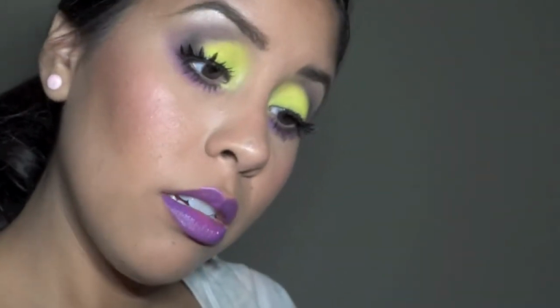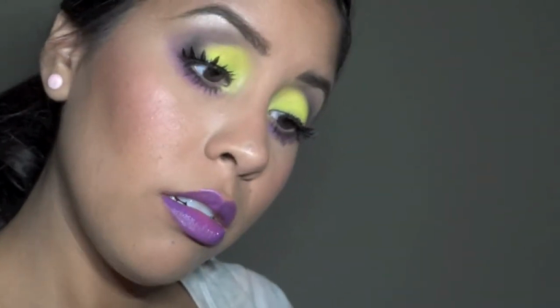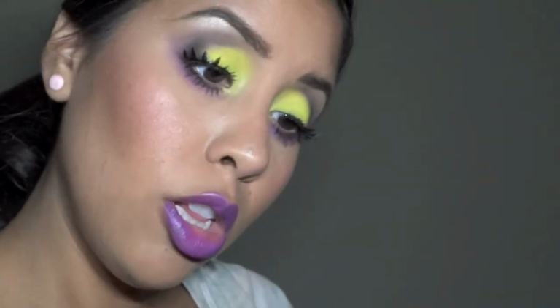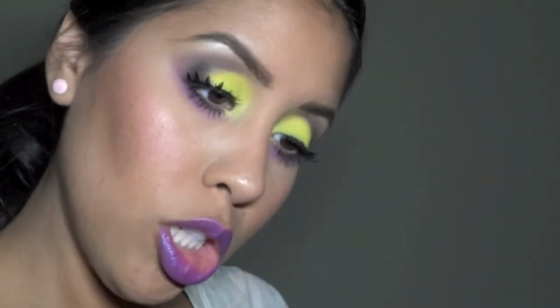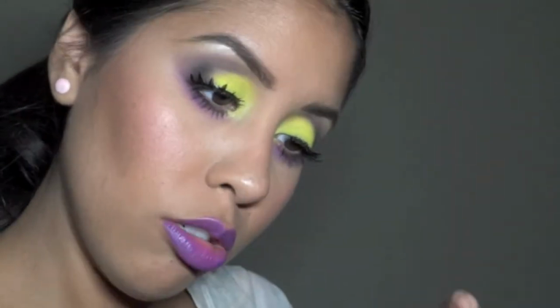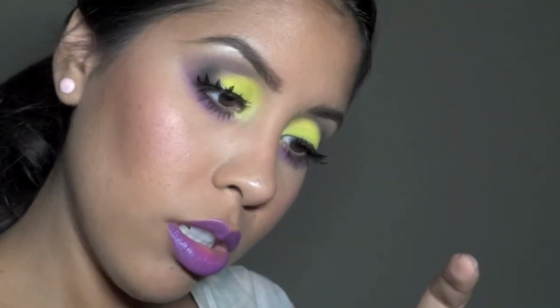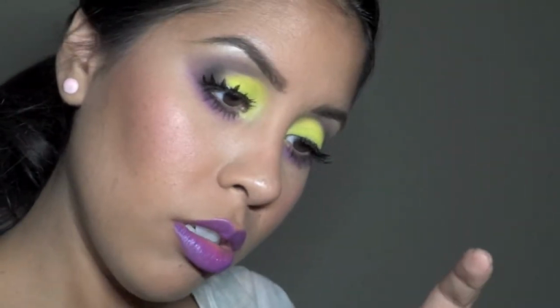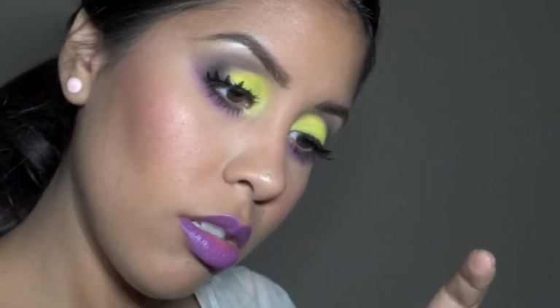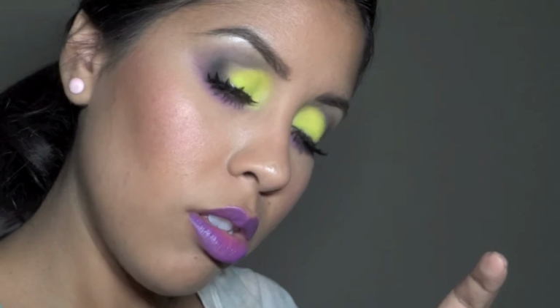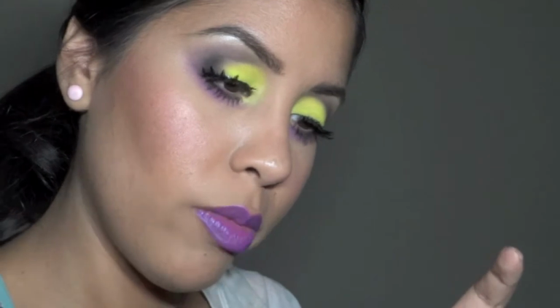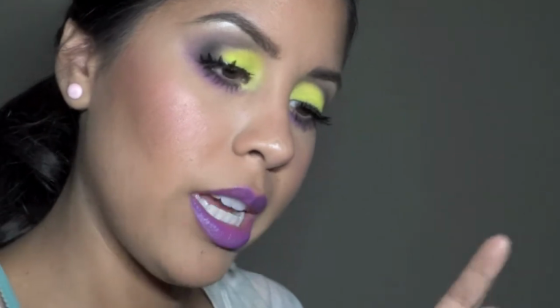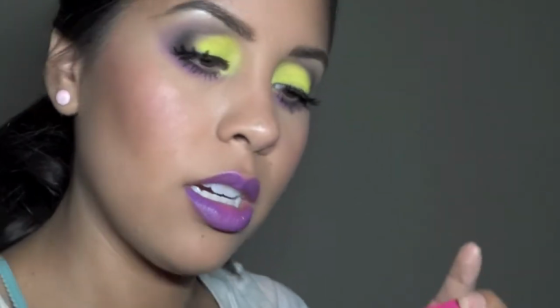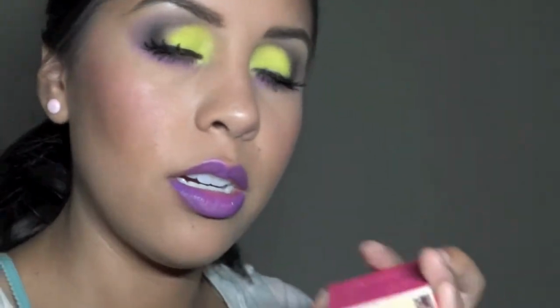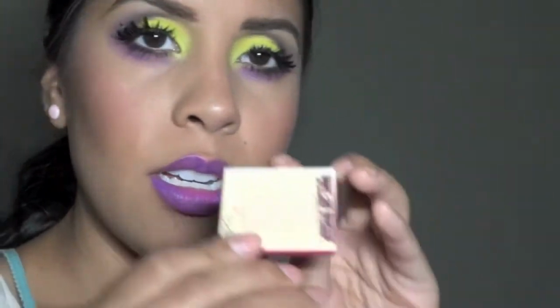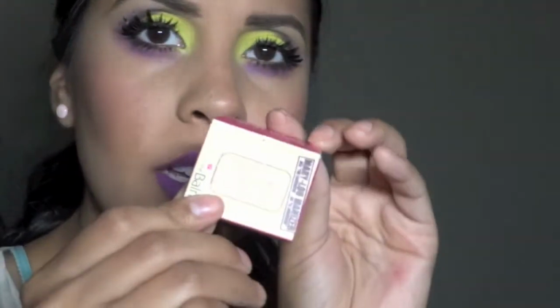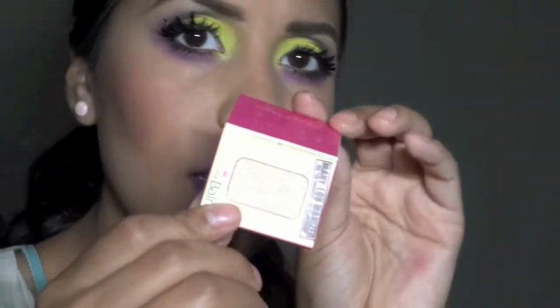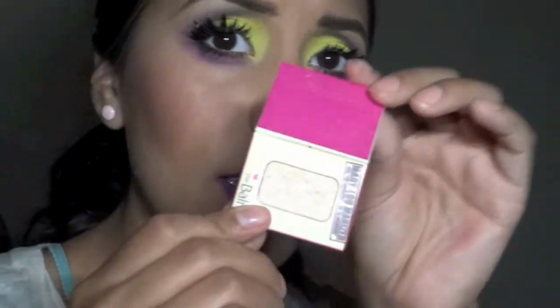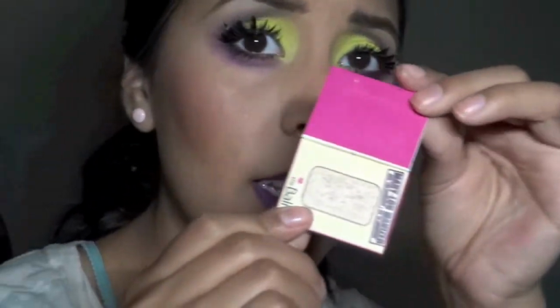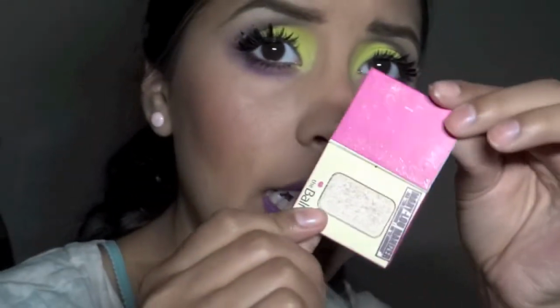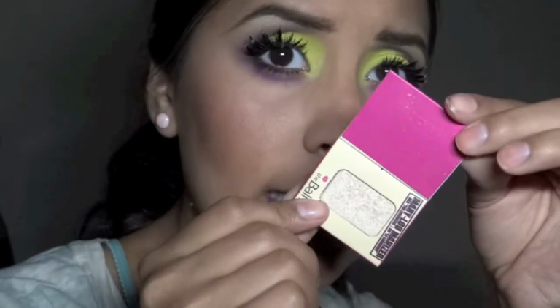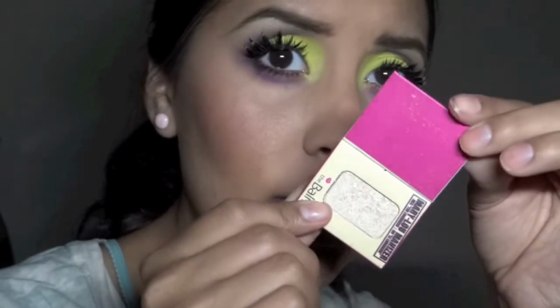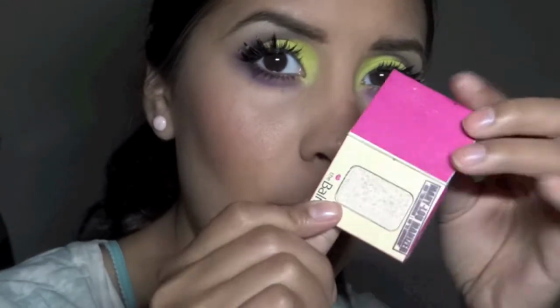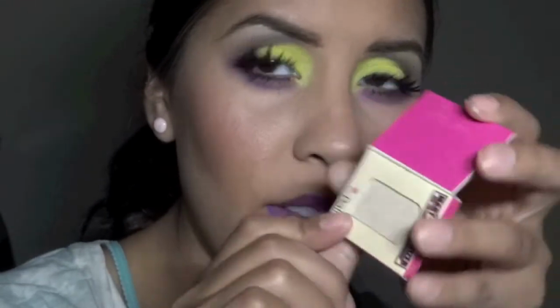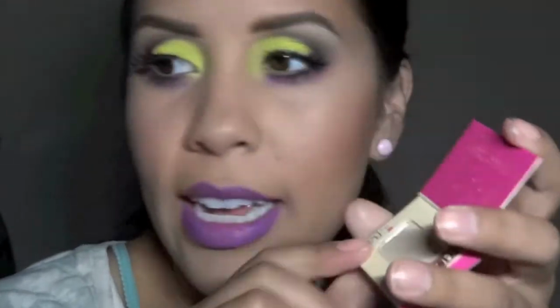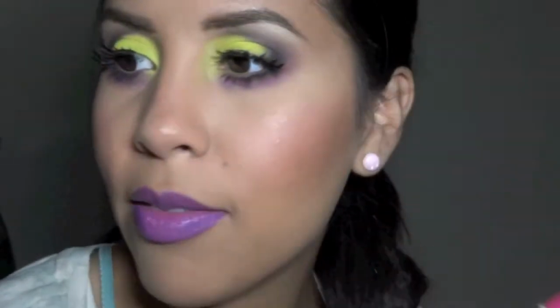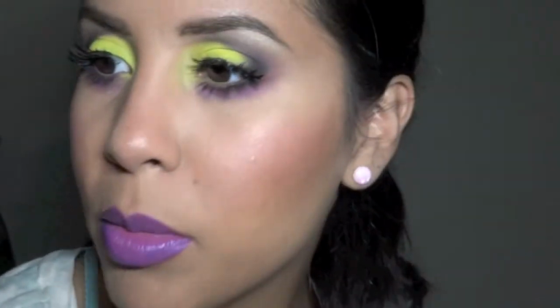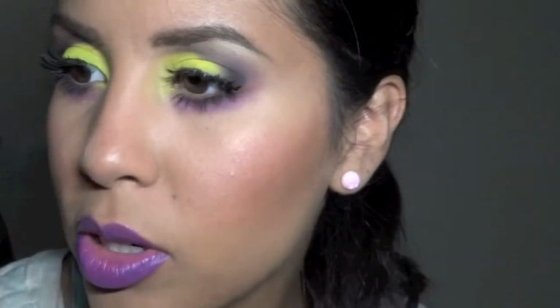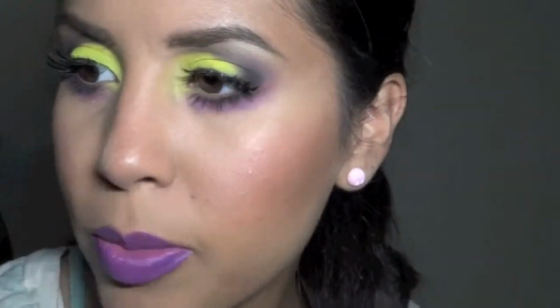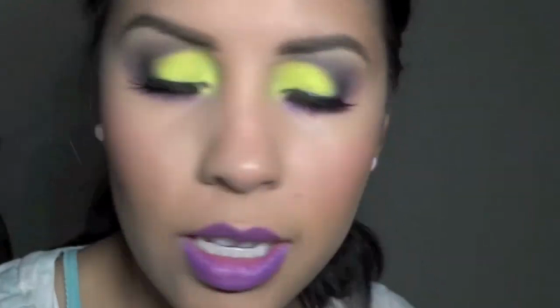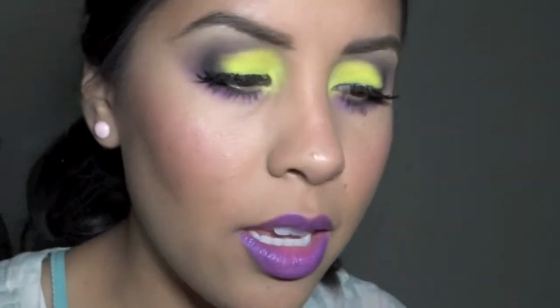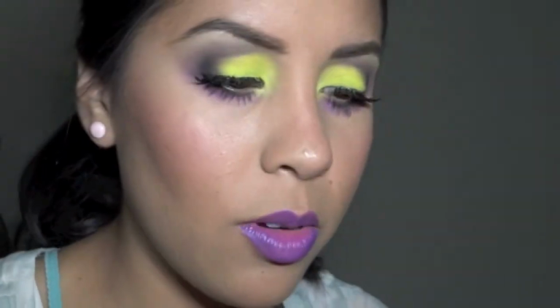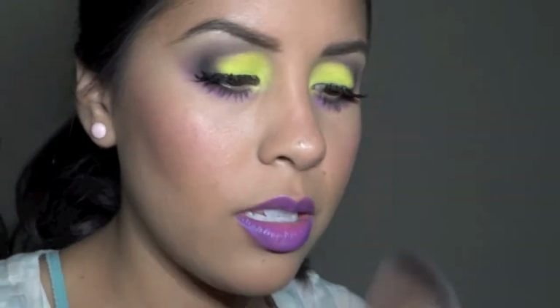Mary Lou Luminizer — this is a teeny little sample that I got from a Birchbox, I think it was.